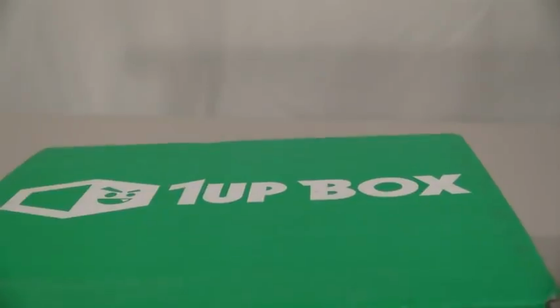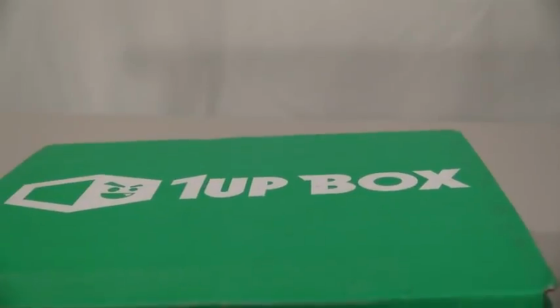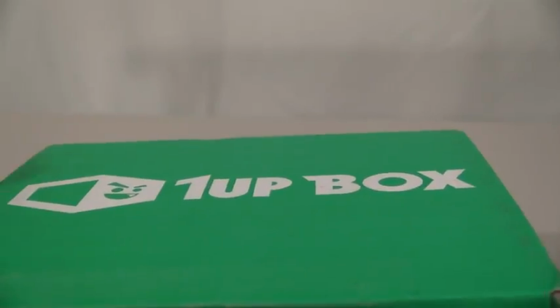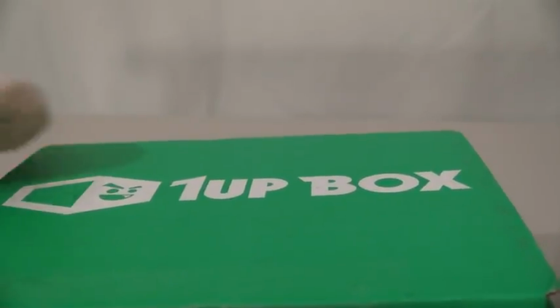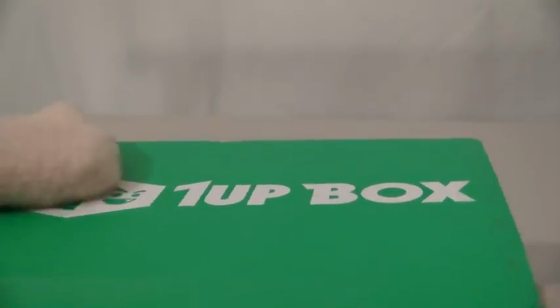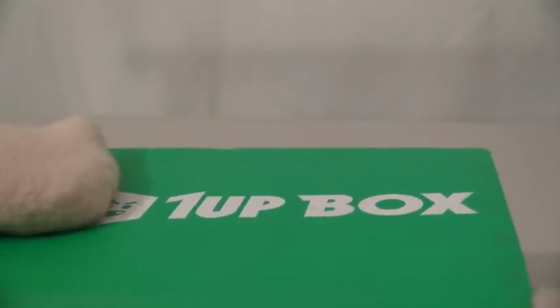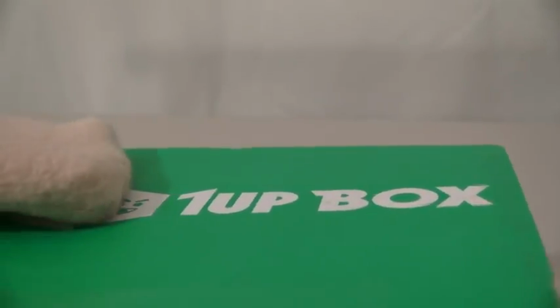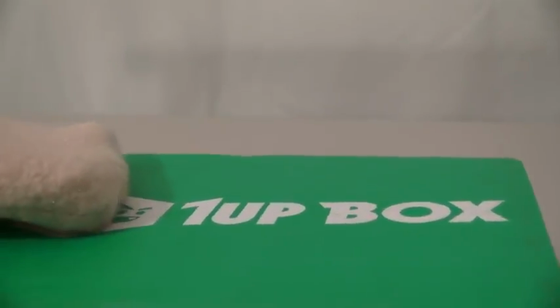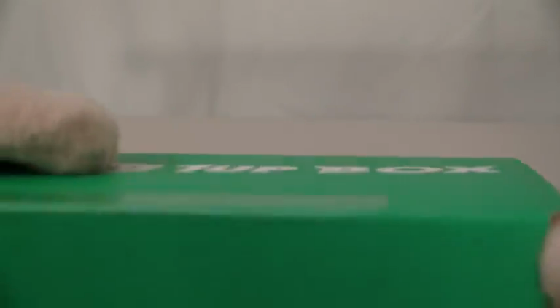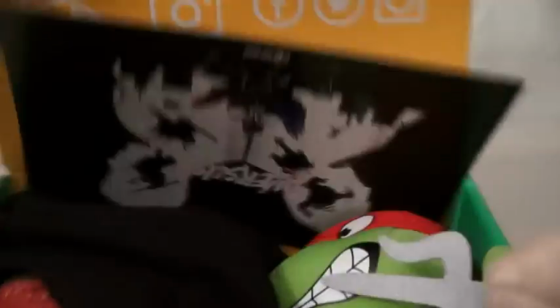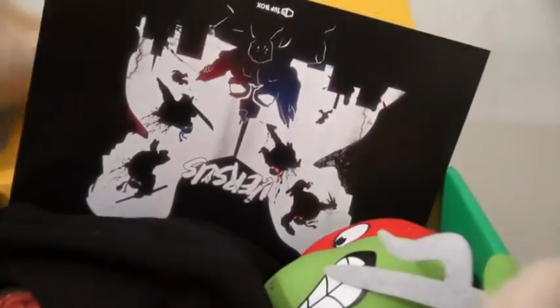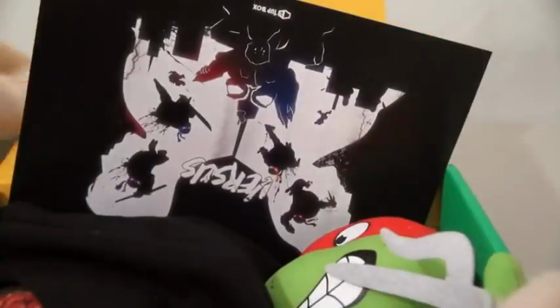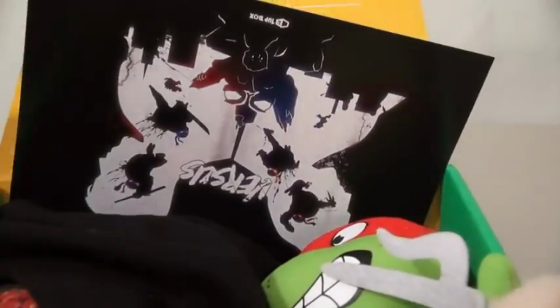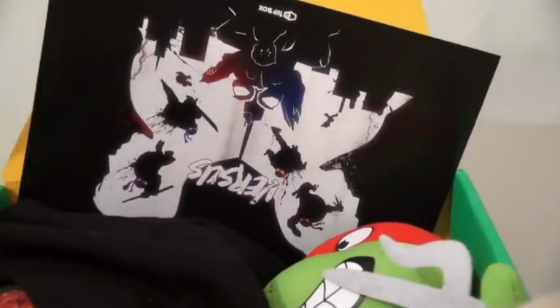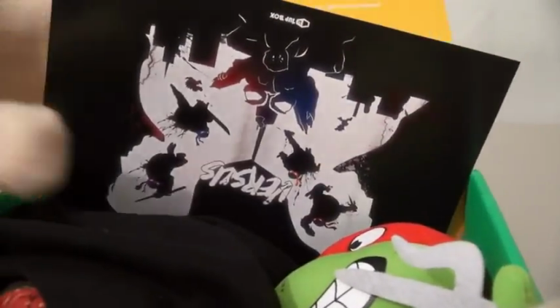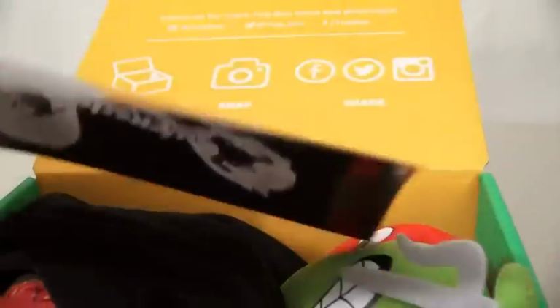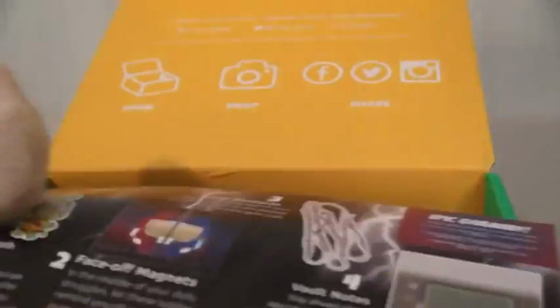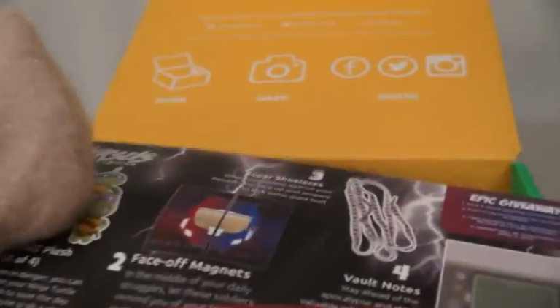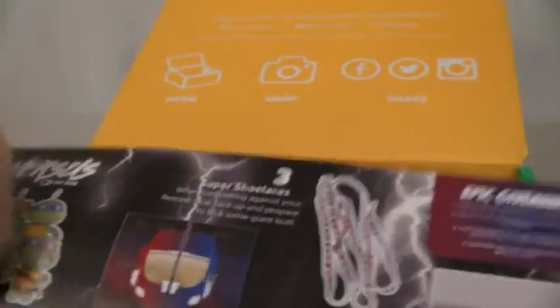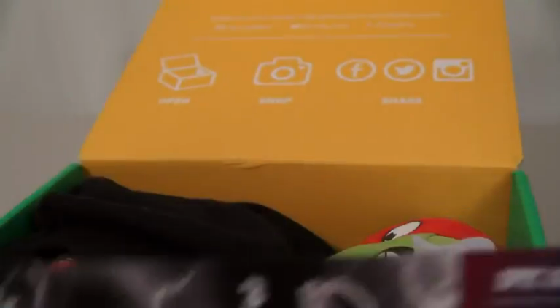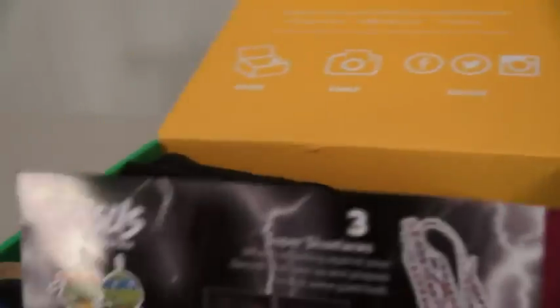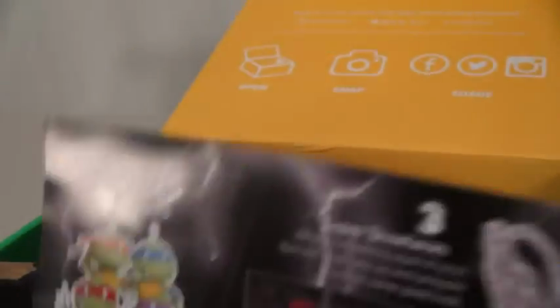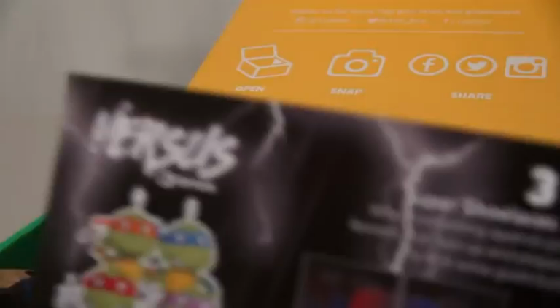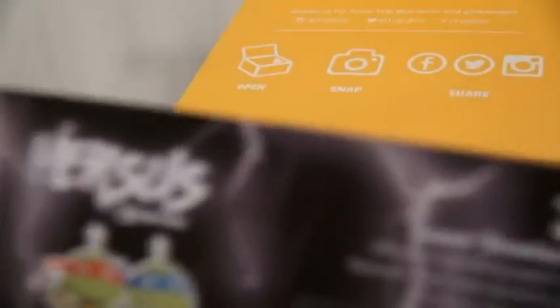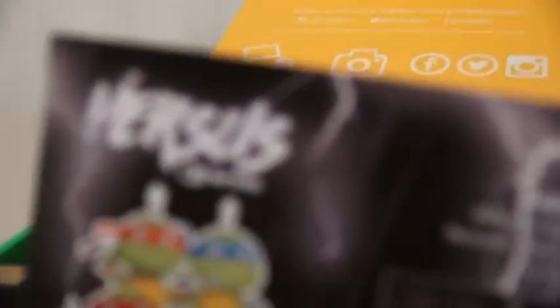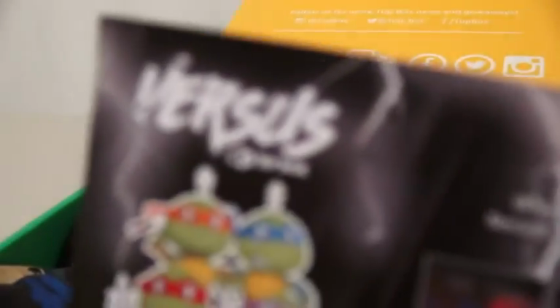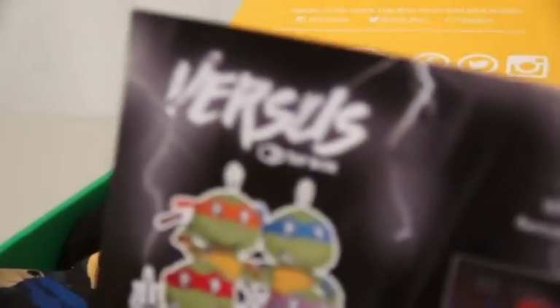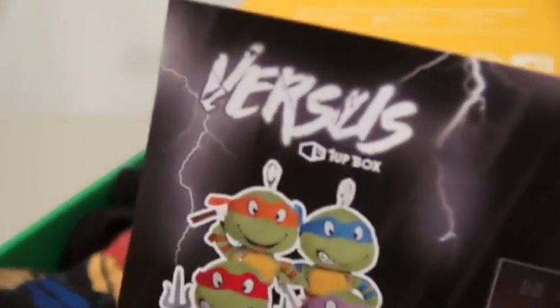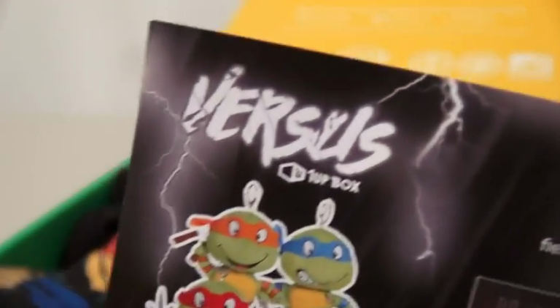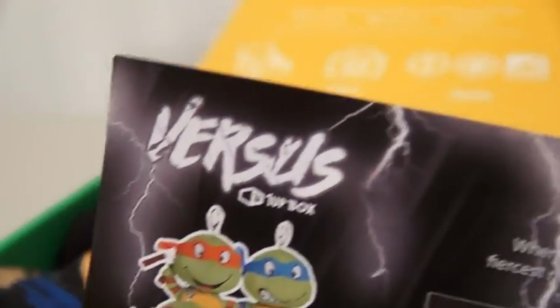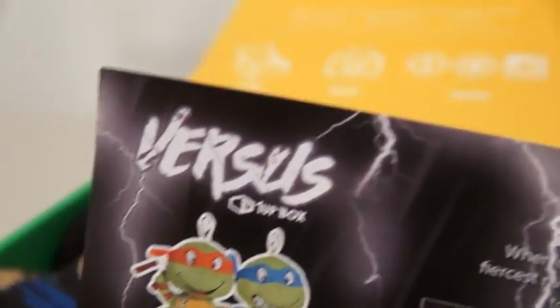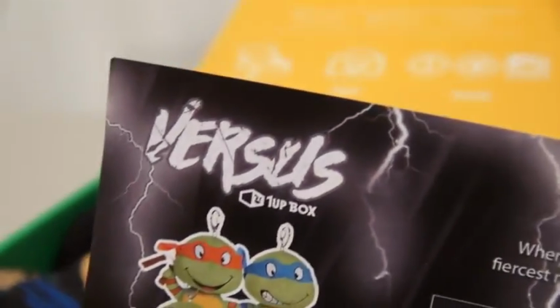Alright, time to bust into this box. First we have a flyer that says that this month's theme is Versus.